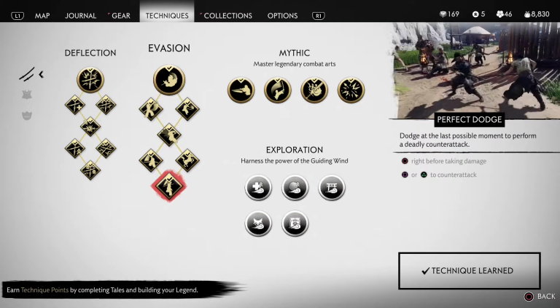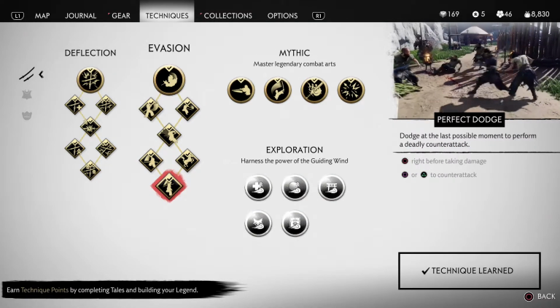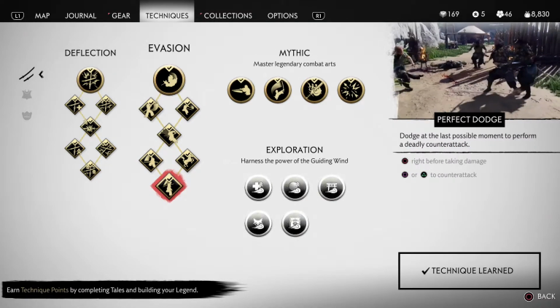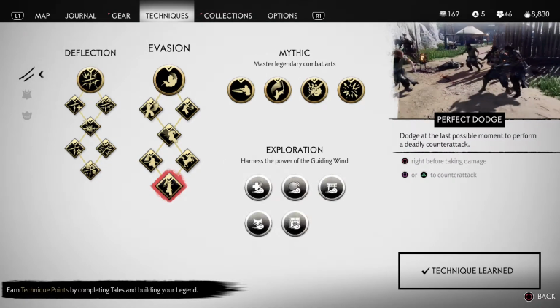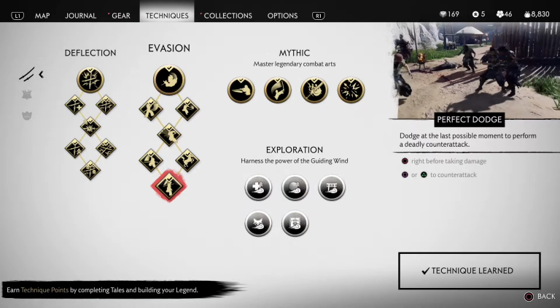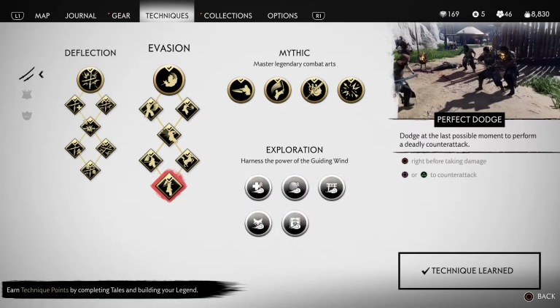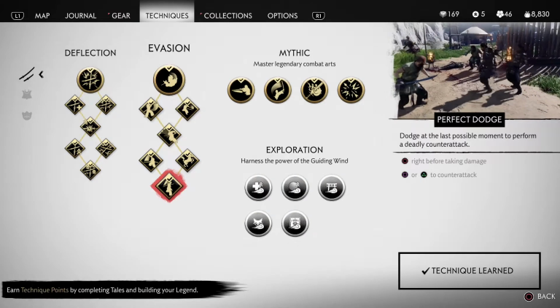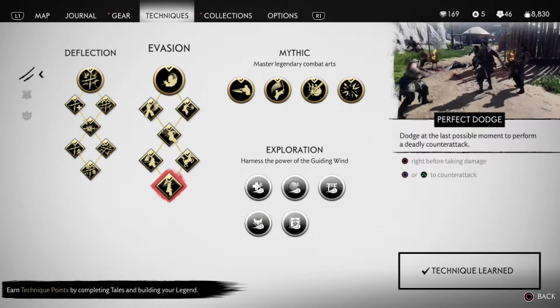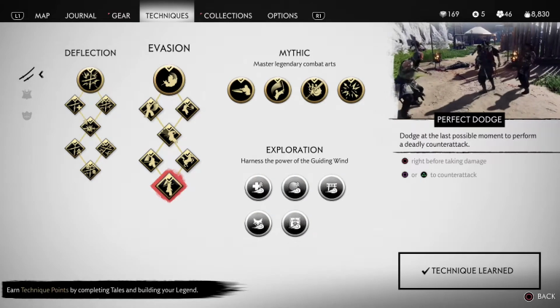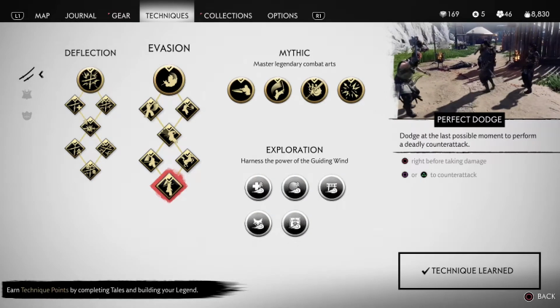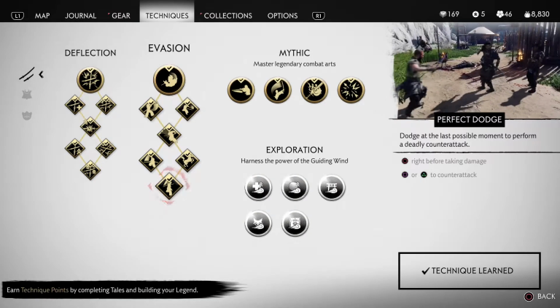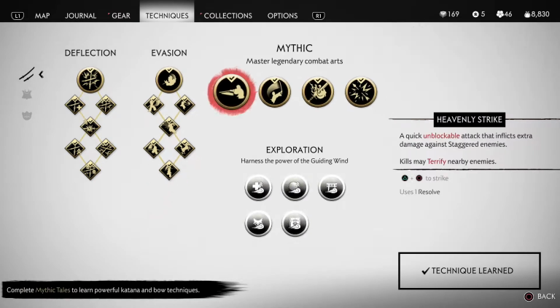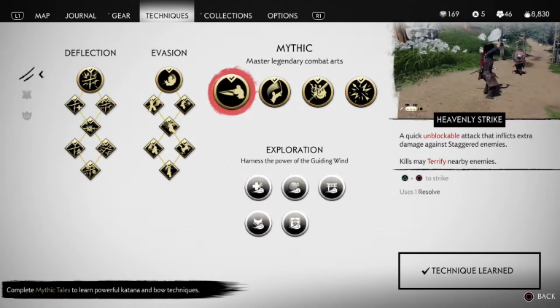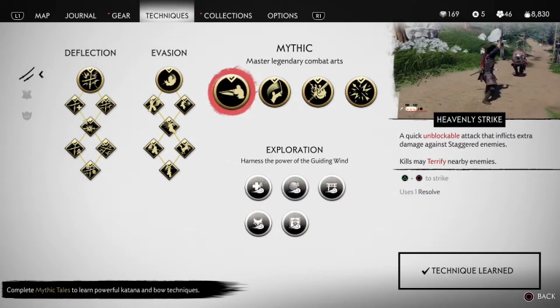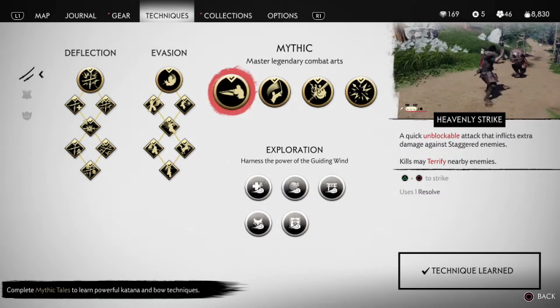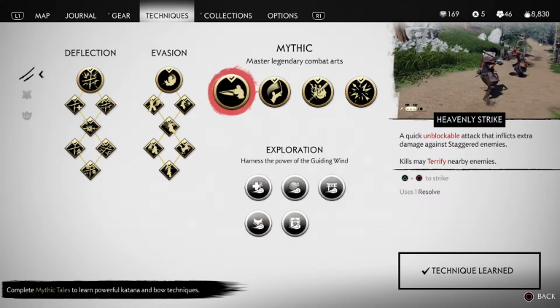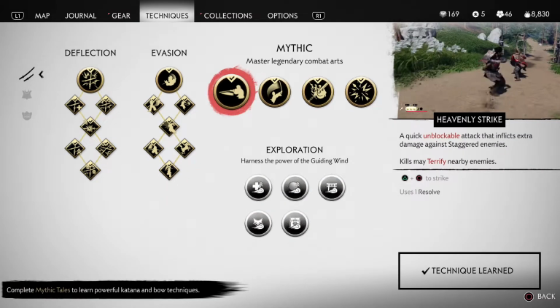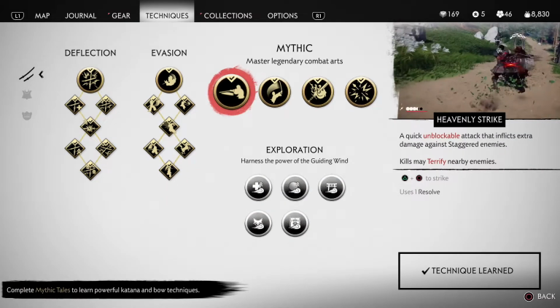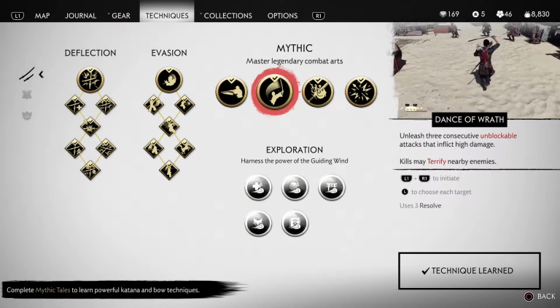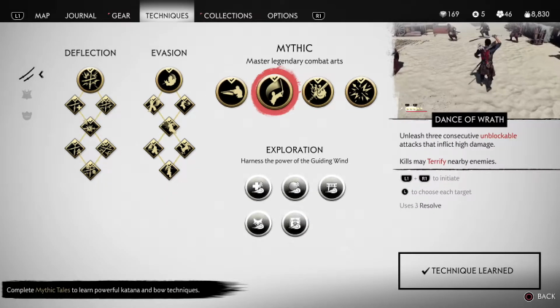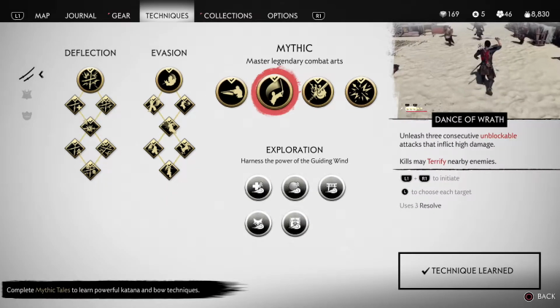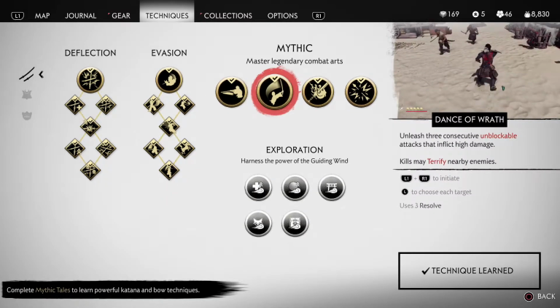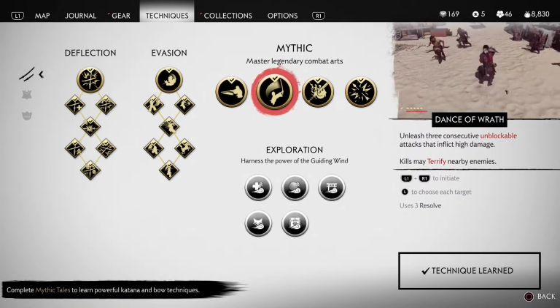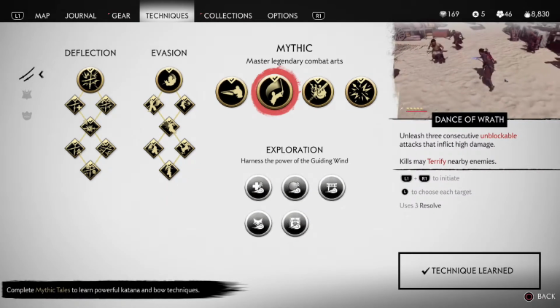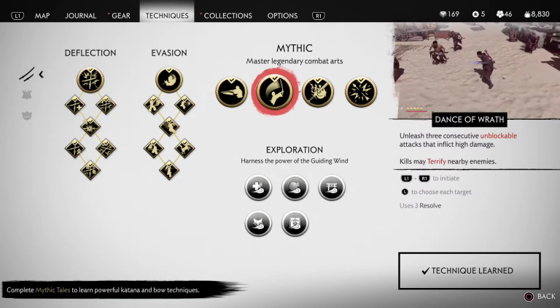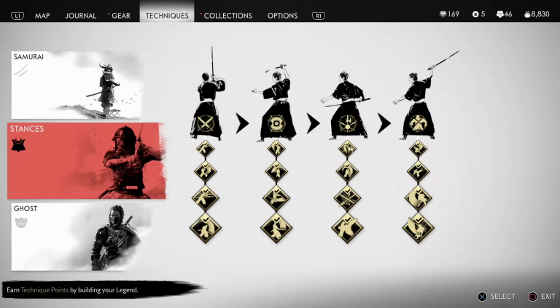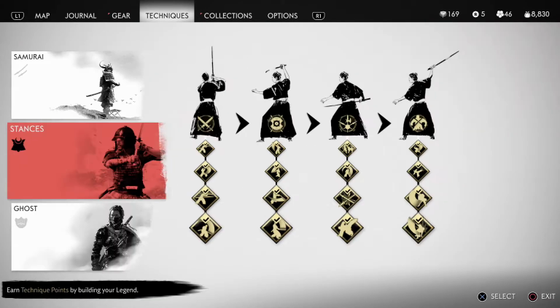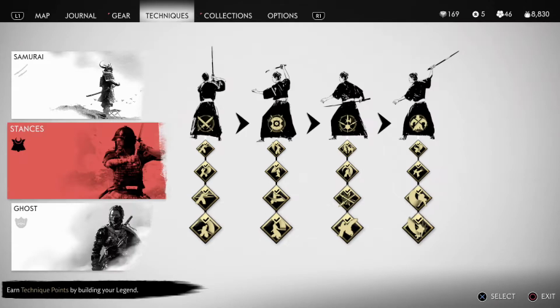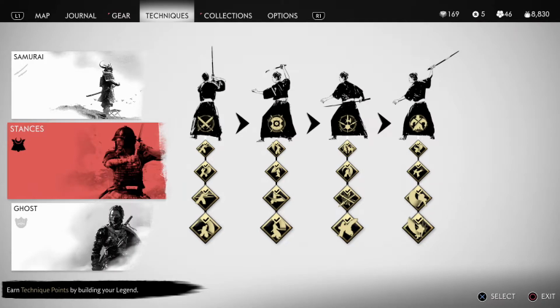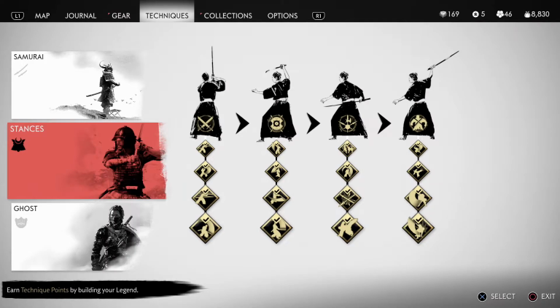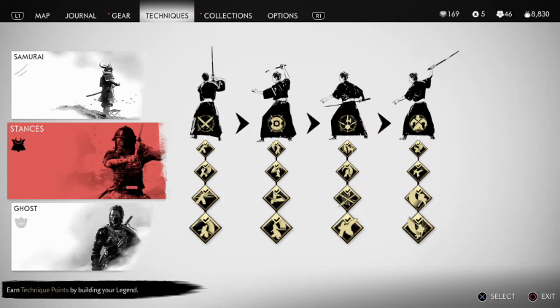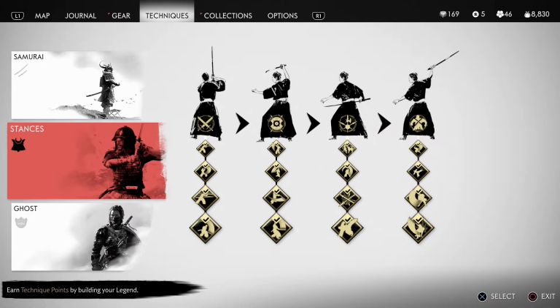For the mythic tale combat arts, get the Heavenly Strike and the Dance of Wrath. For the Dance perks, get all of them.